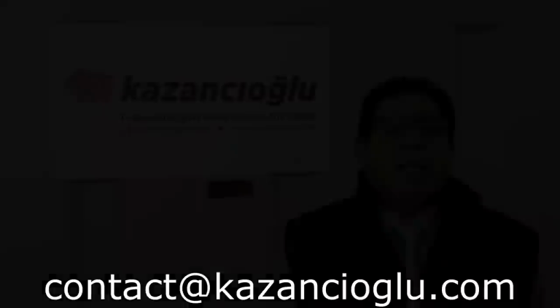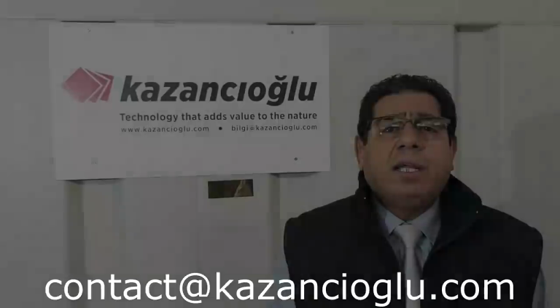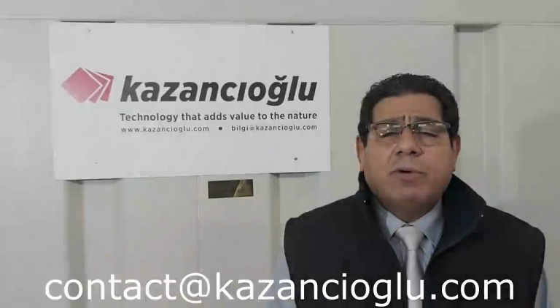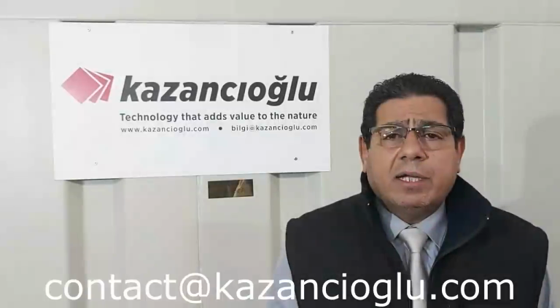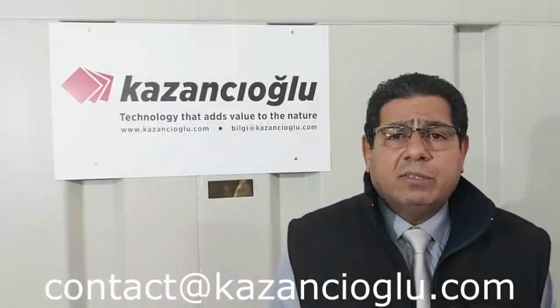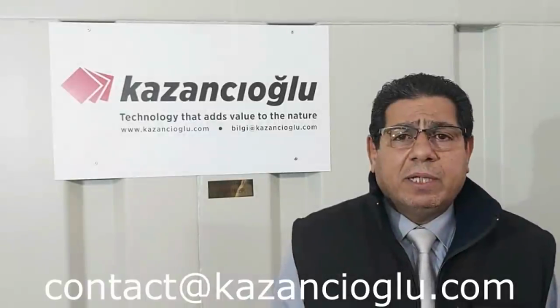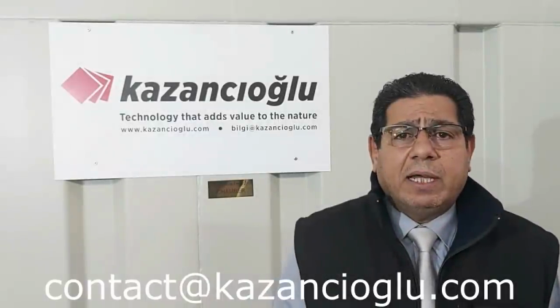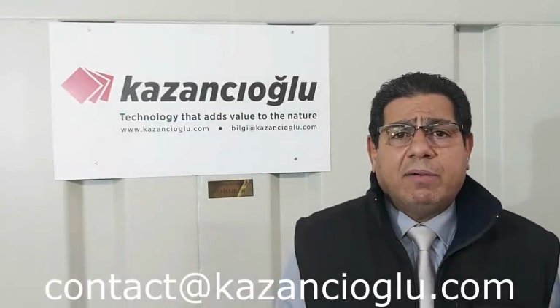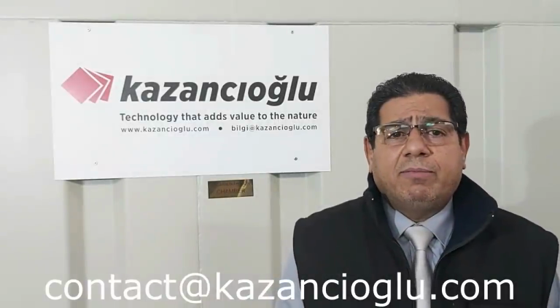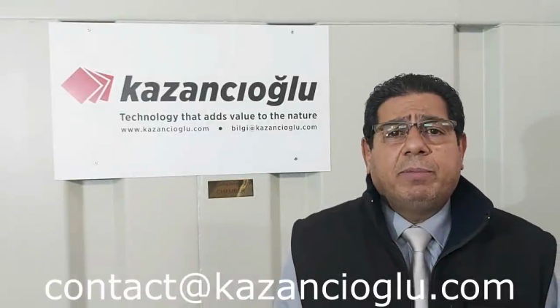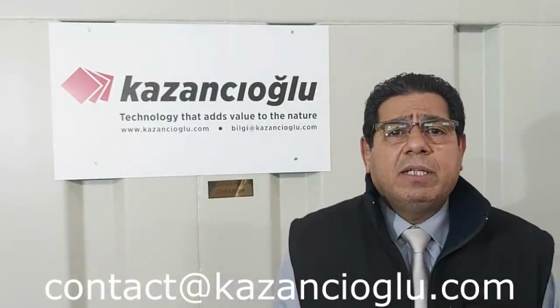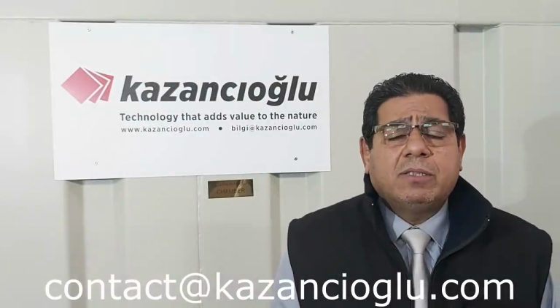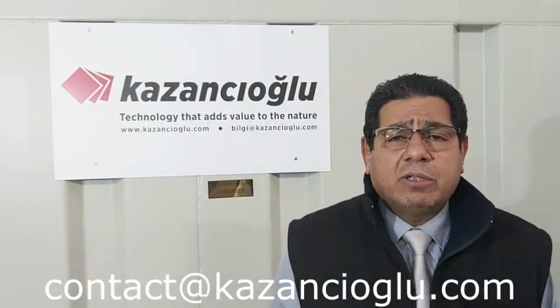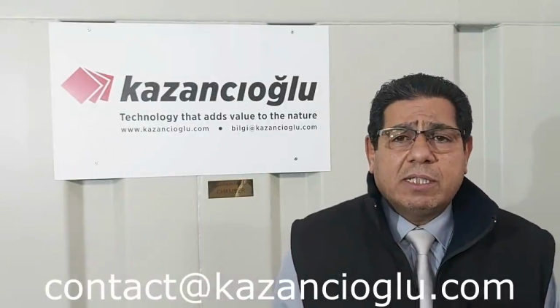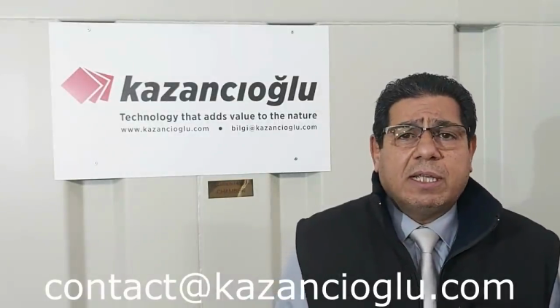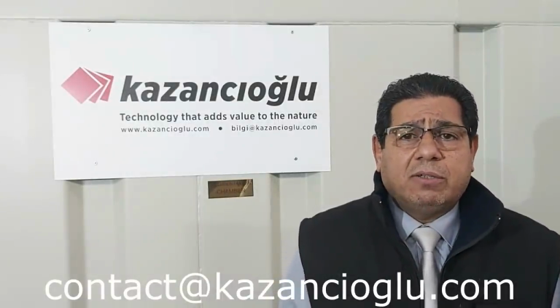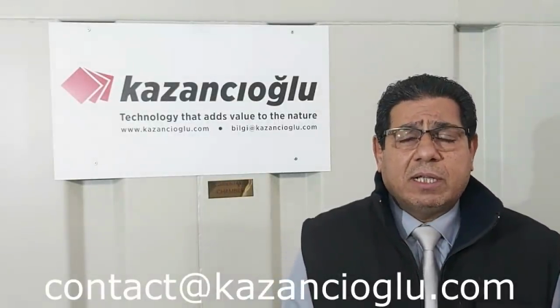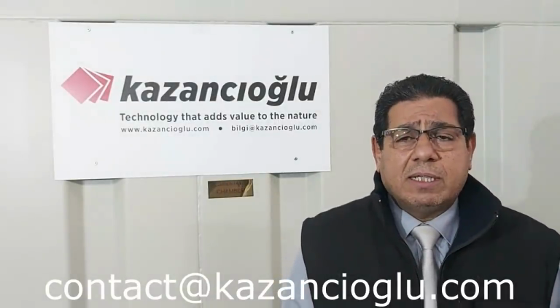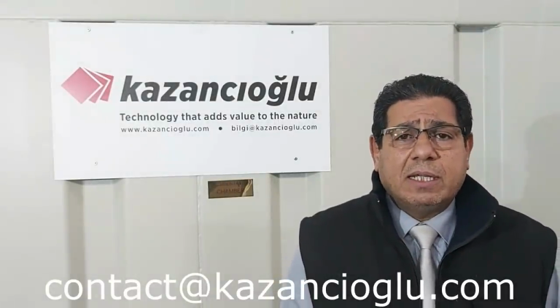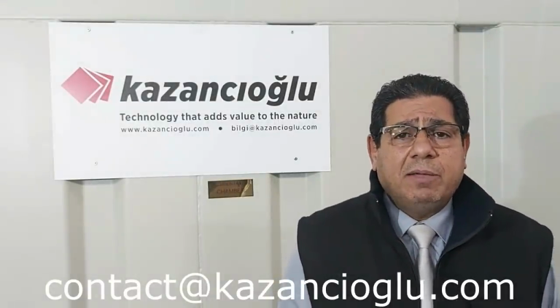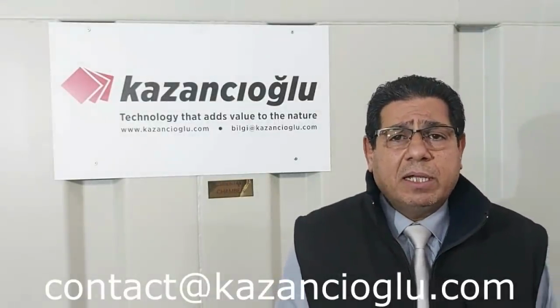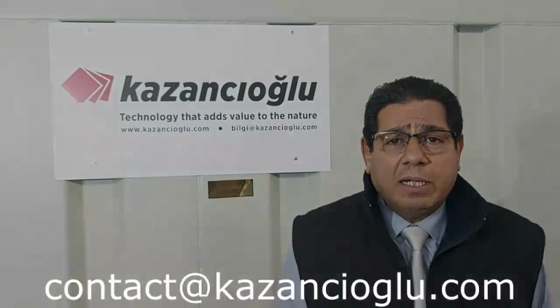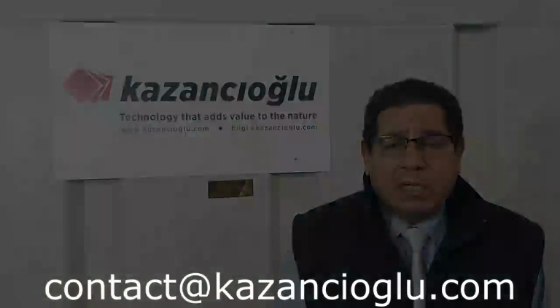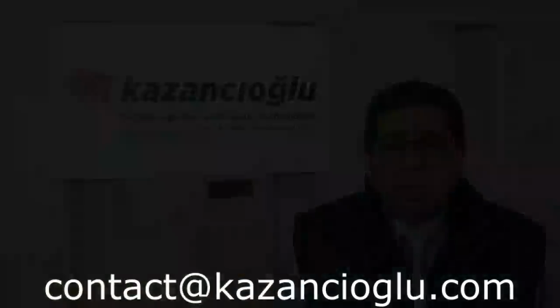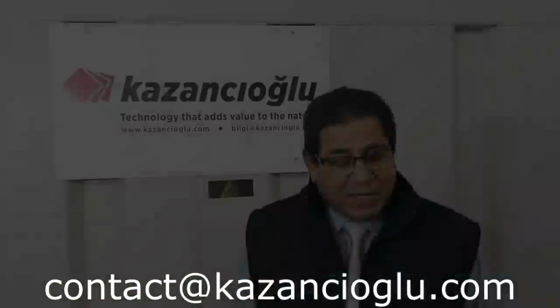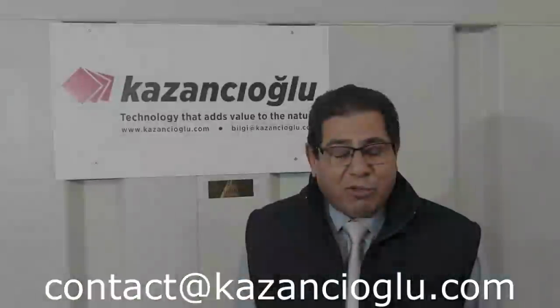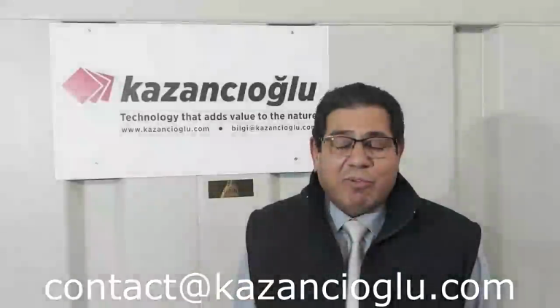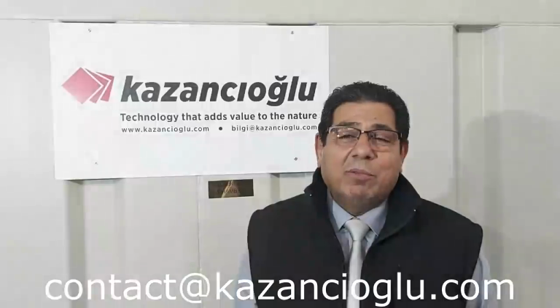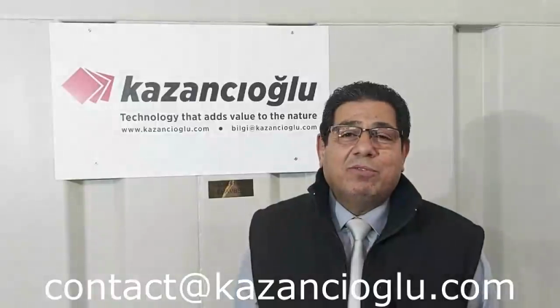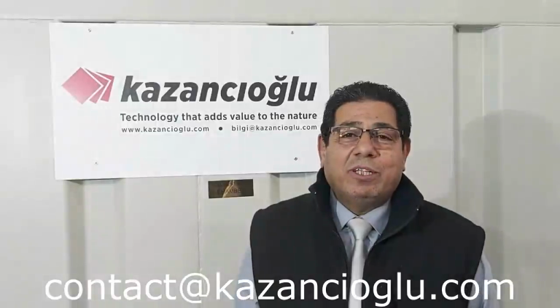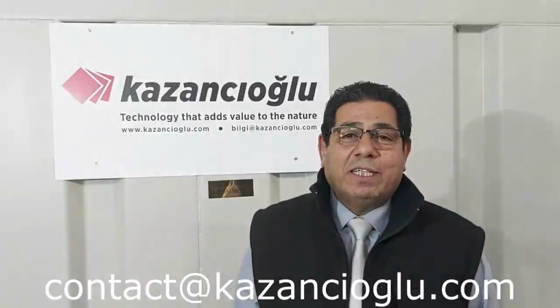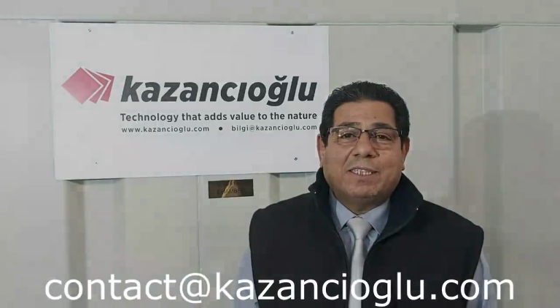For any inquiries you might have, please don't hesitate to send us an email. Thank you very much for your attention.